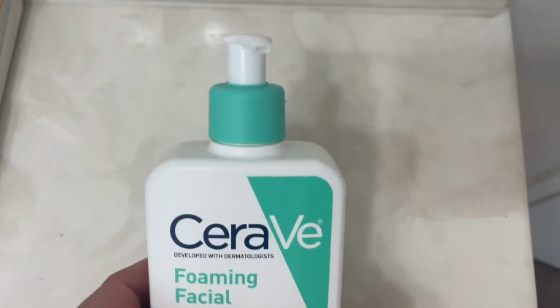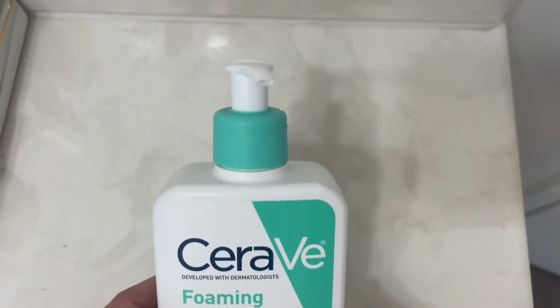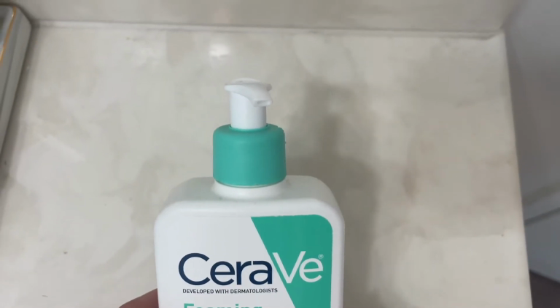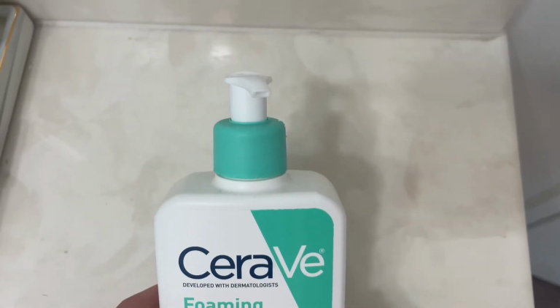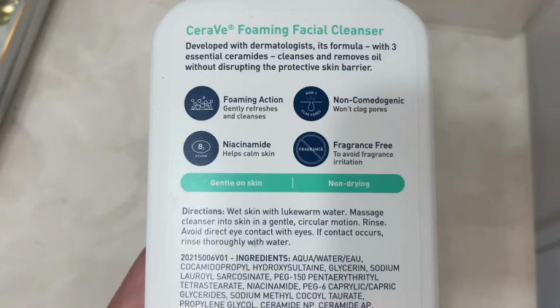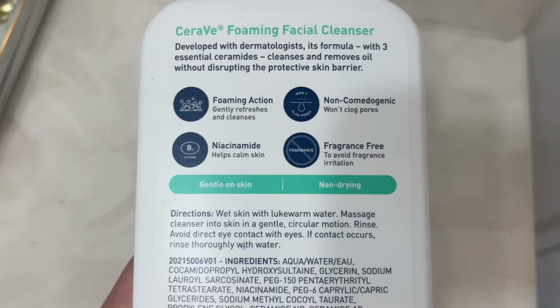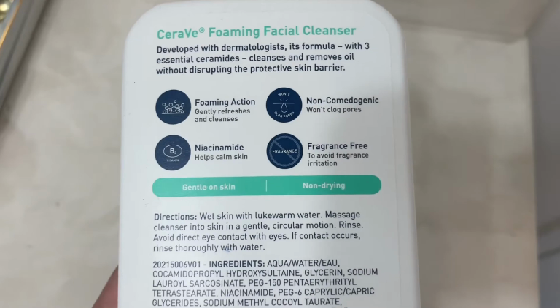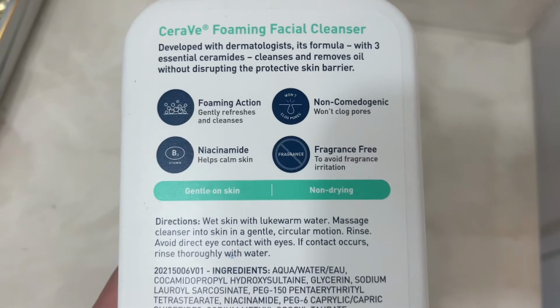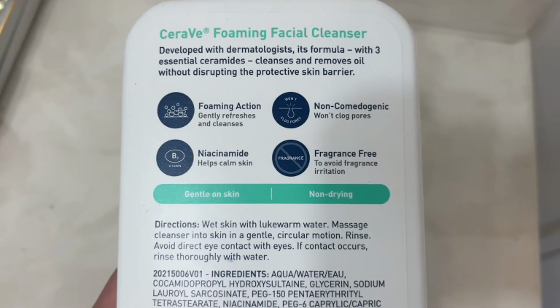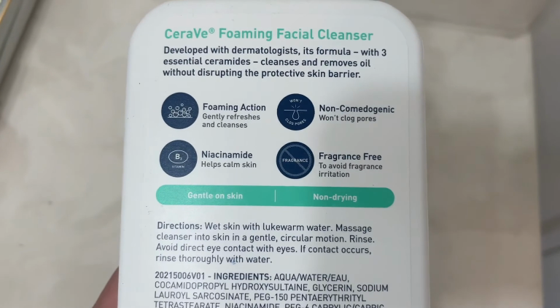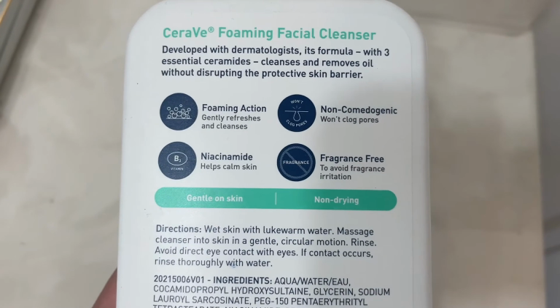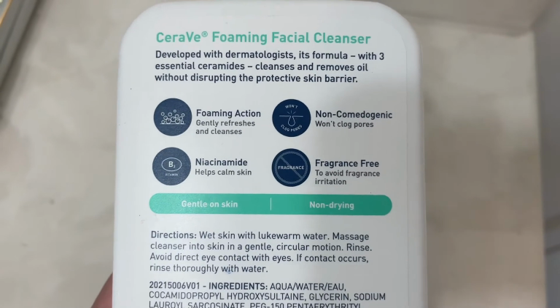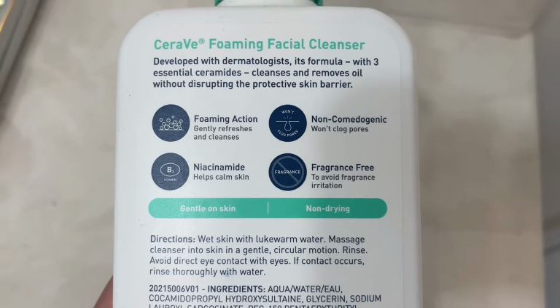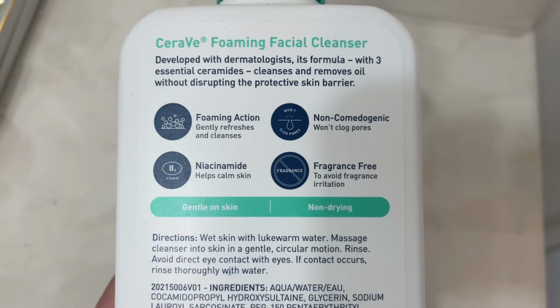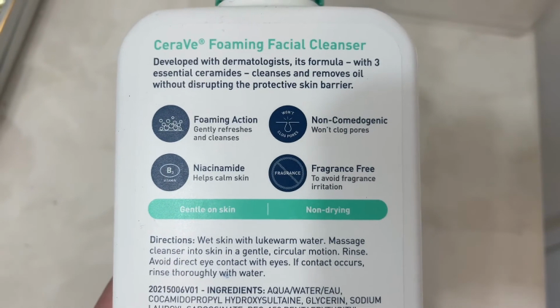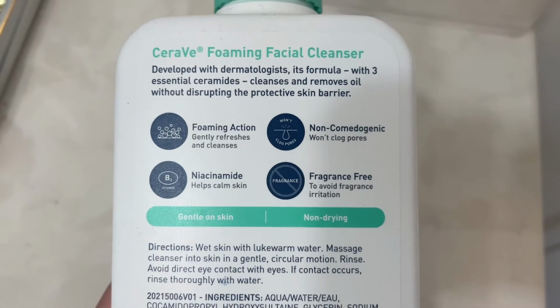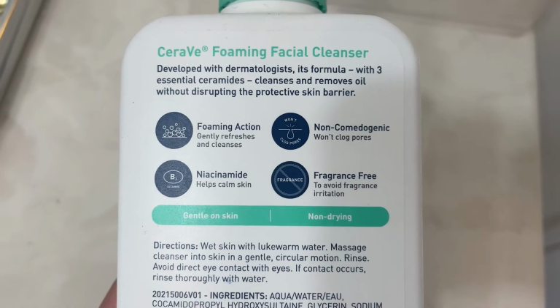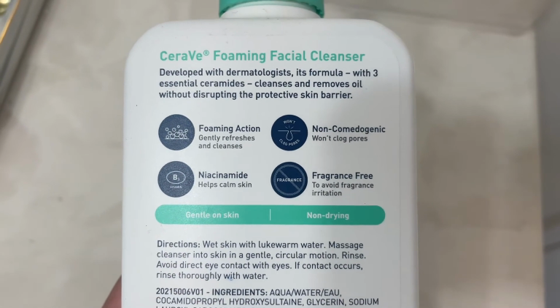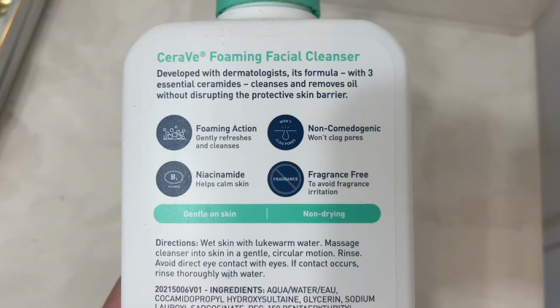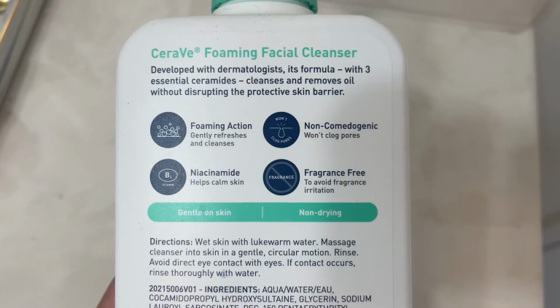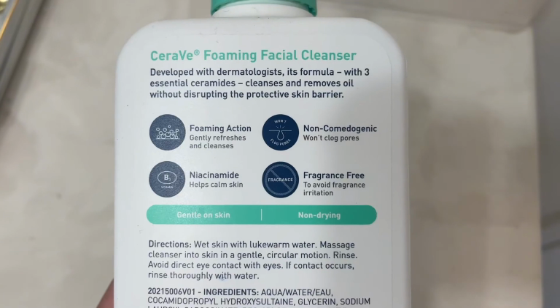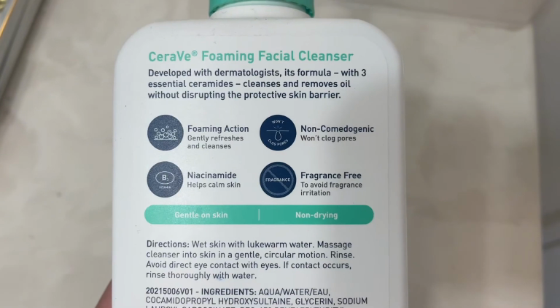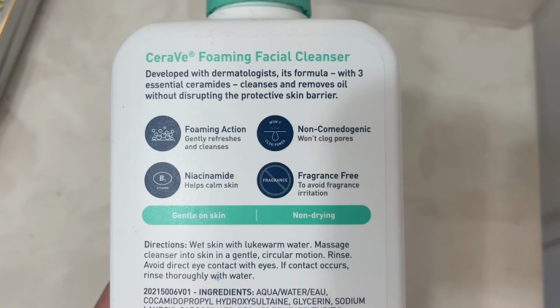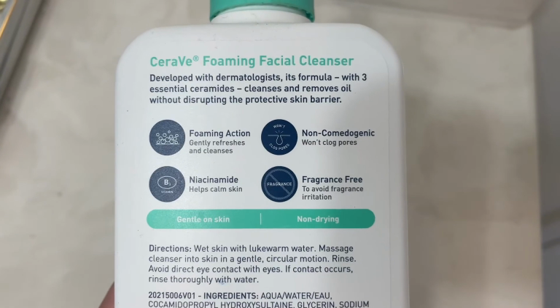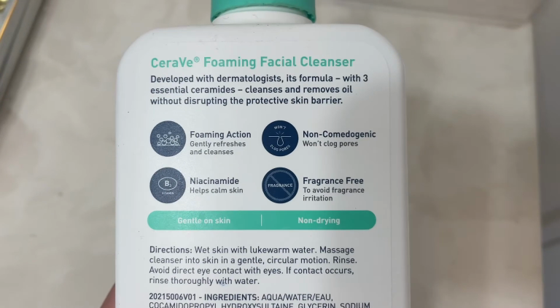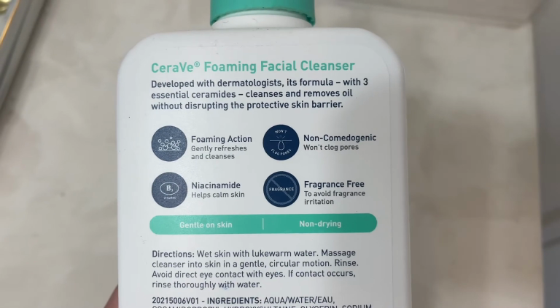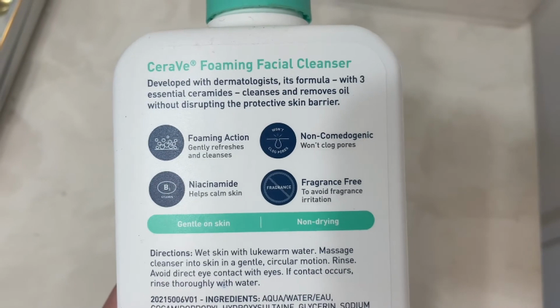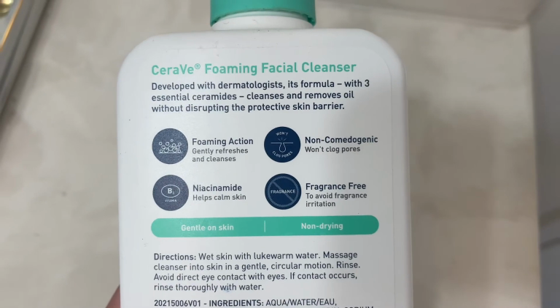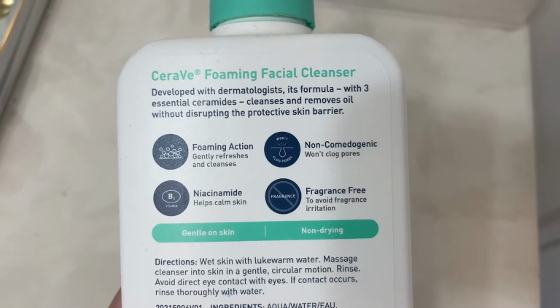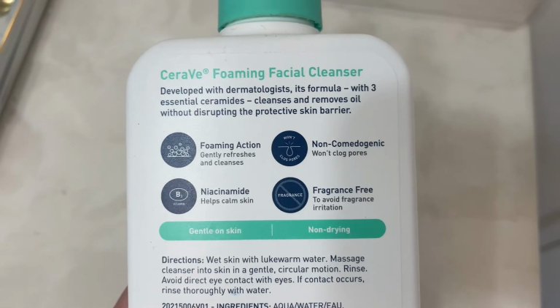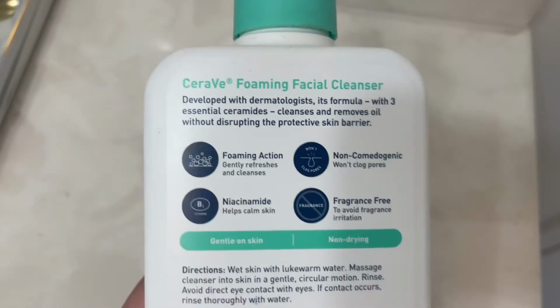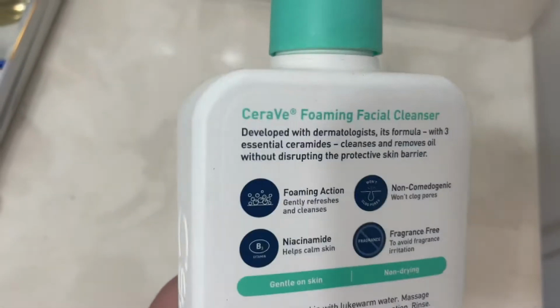The foaming facial cleanser is really easy to use. It's got this nice pump. All you gotta do is wet your skin a little bit and then massage it onto your face.